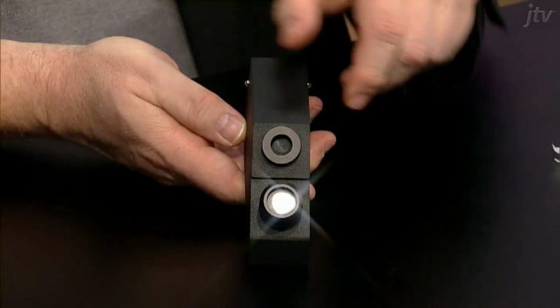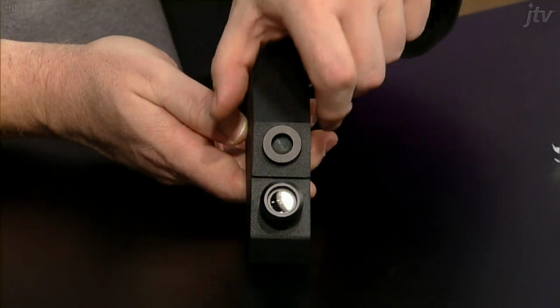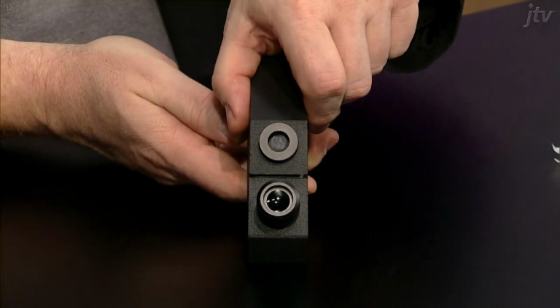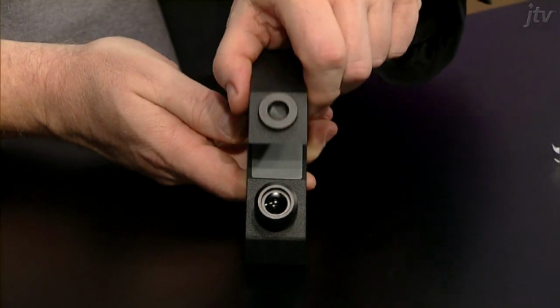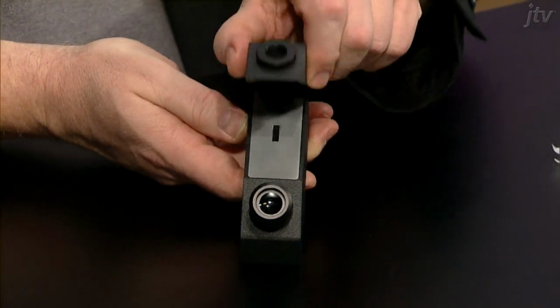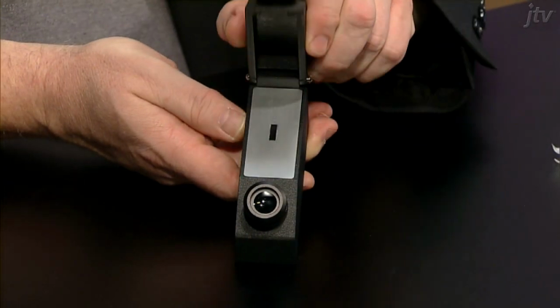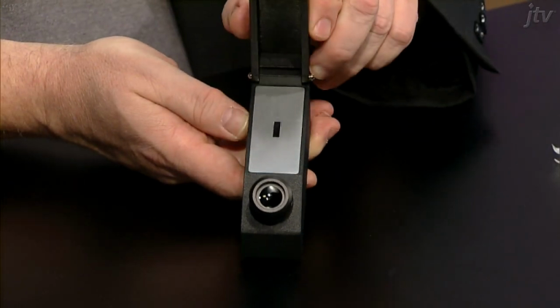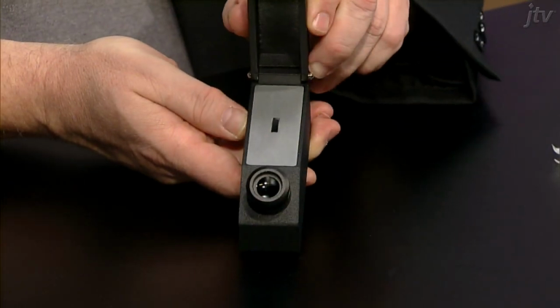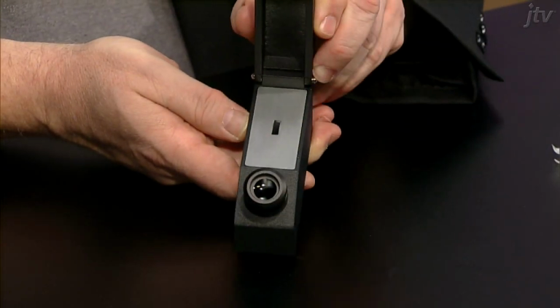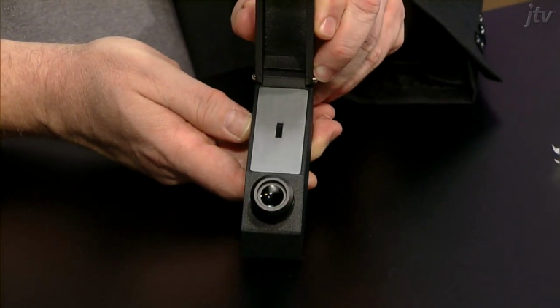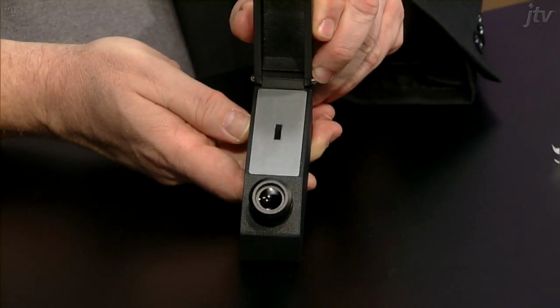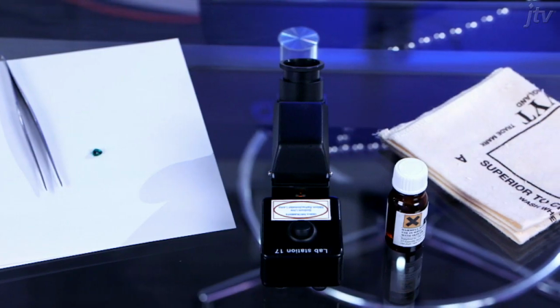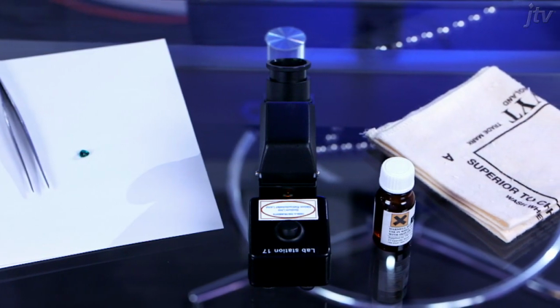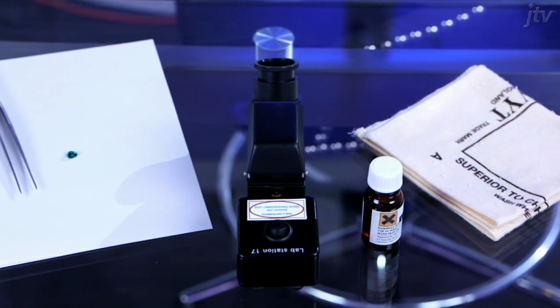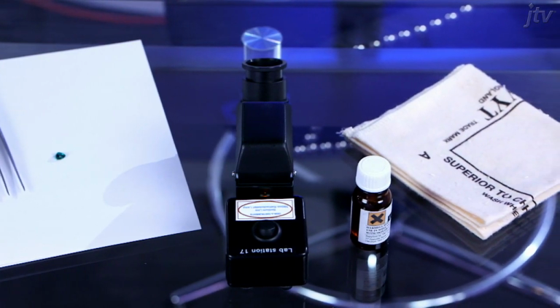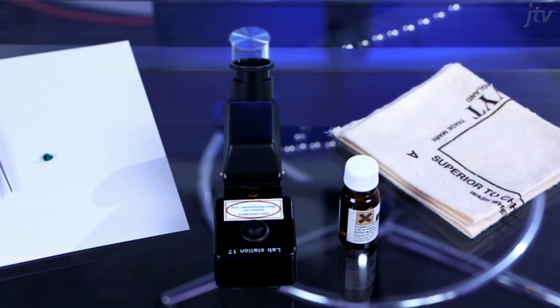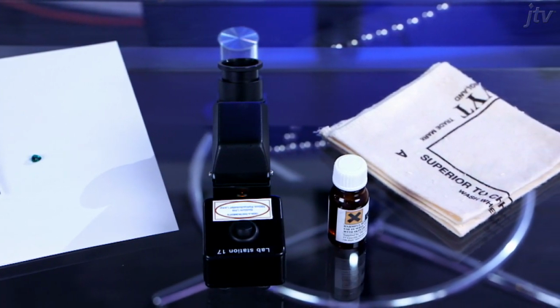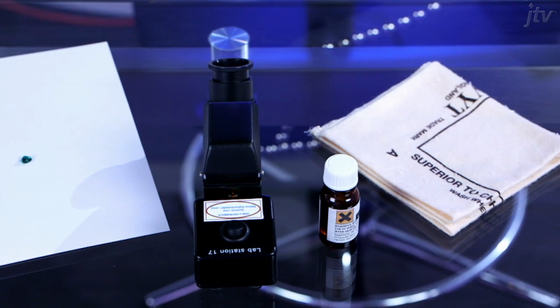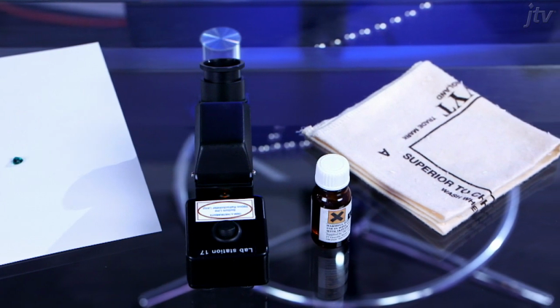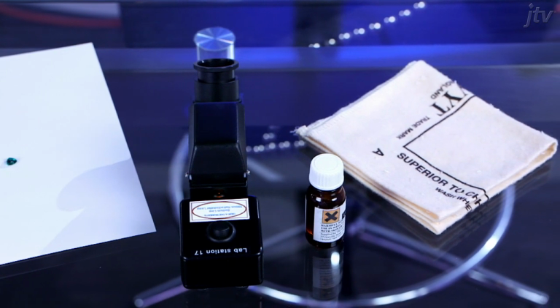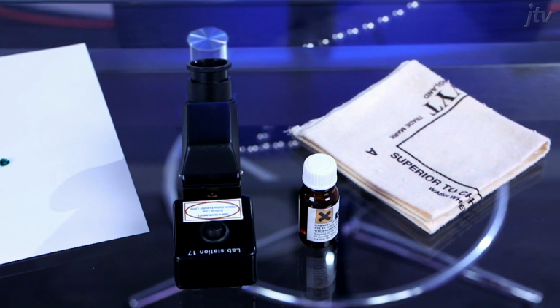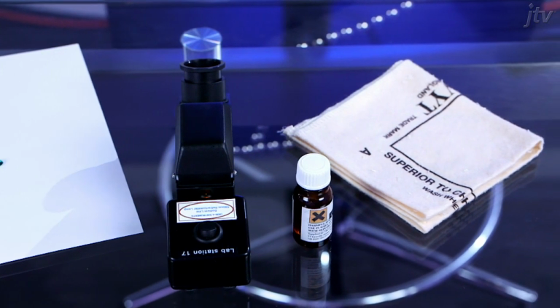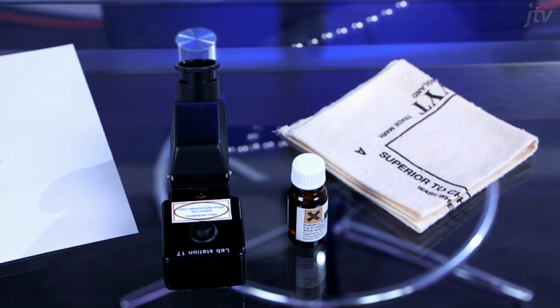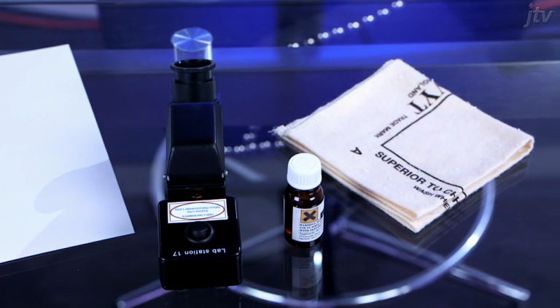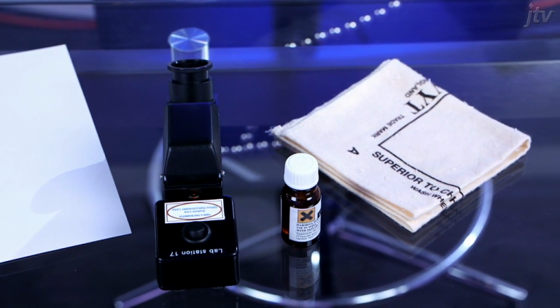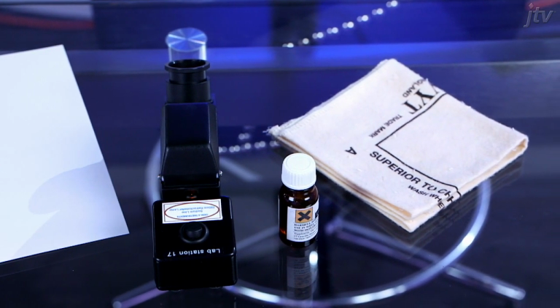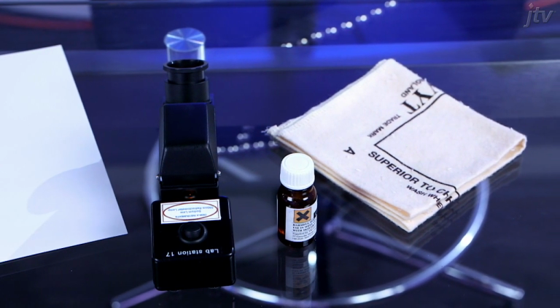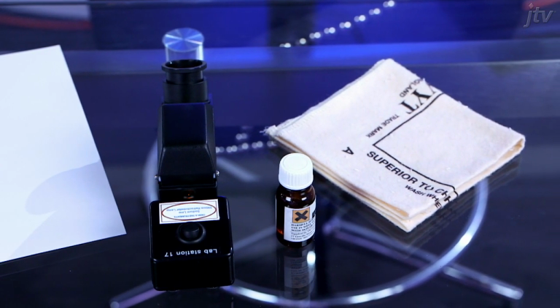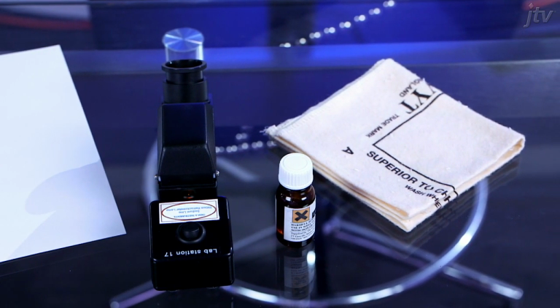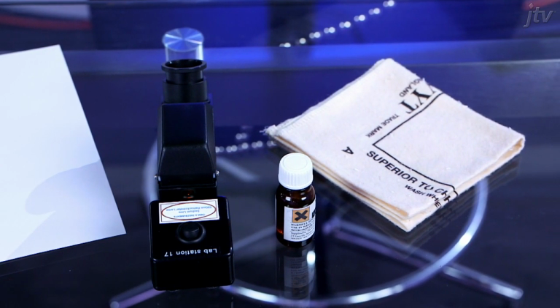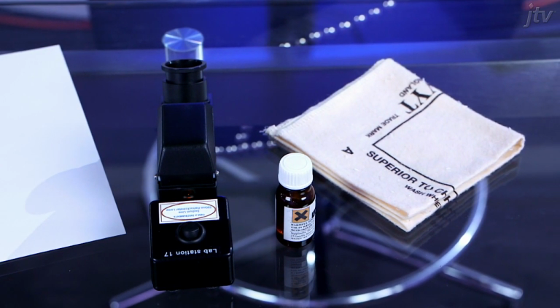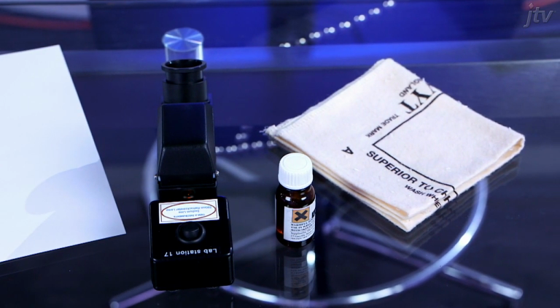Here is how to use a refractometer. You'll need a gemstone, polishing cloth, paper, and refractometer liquid.